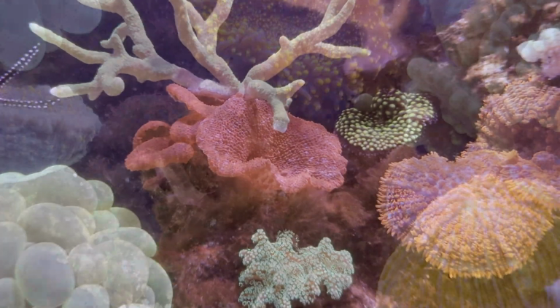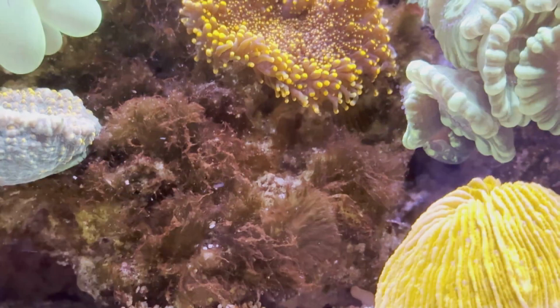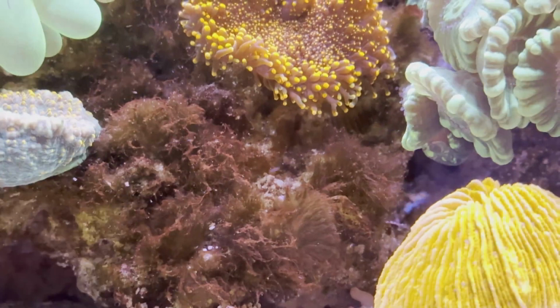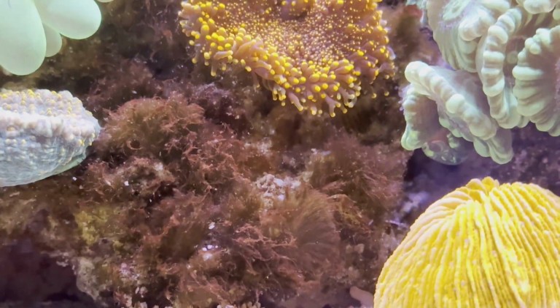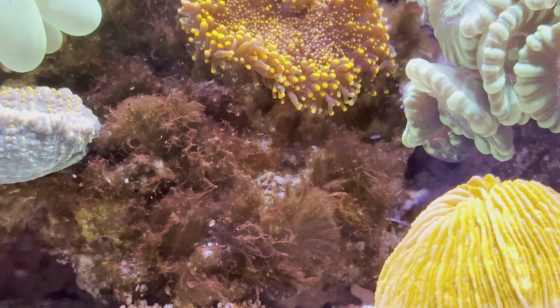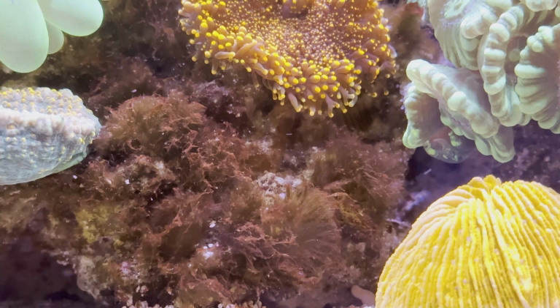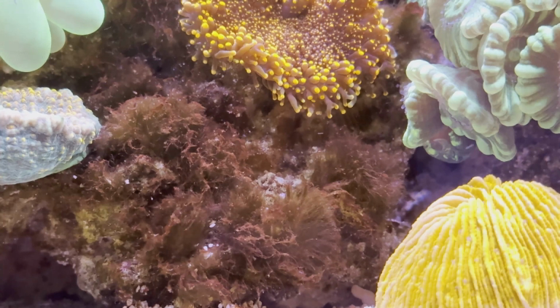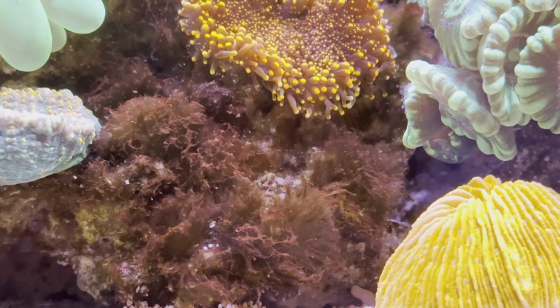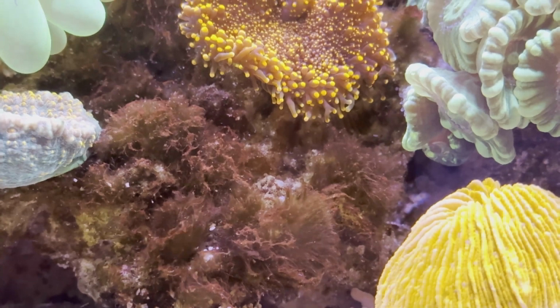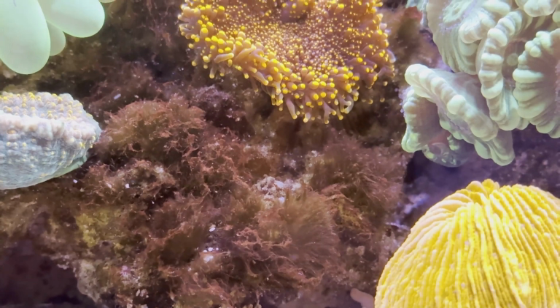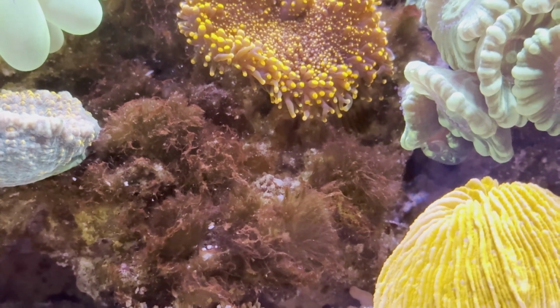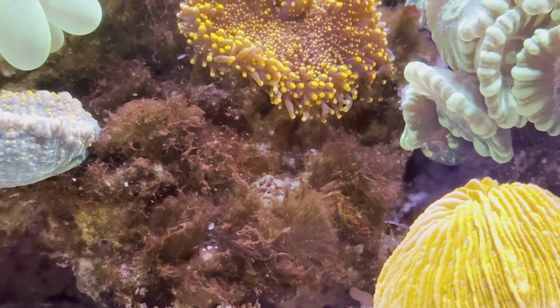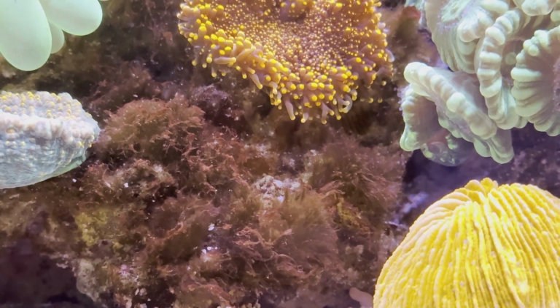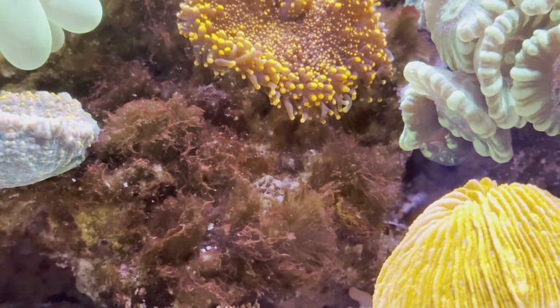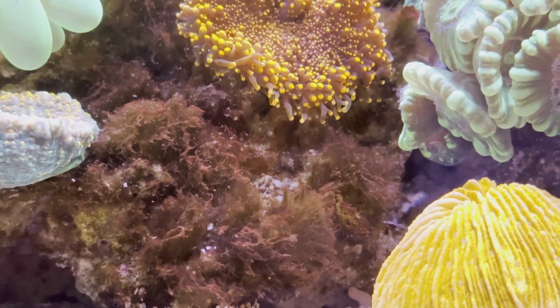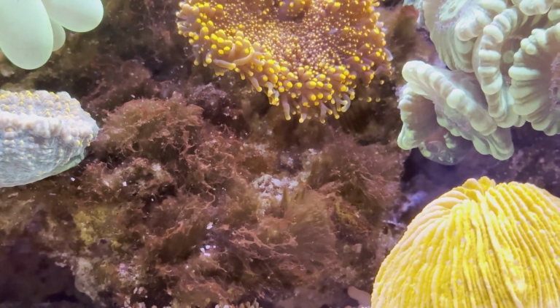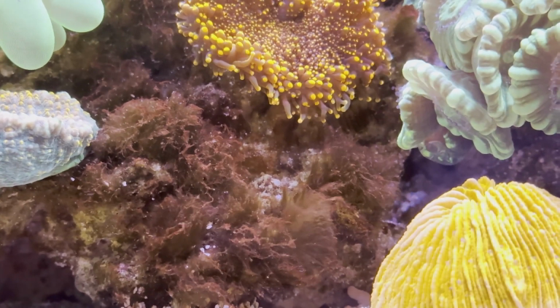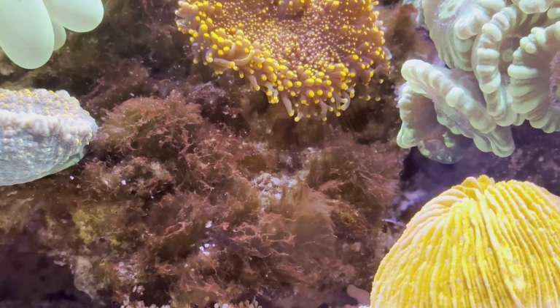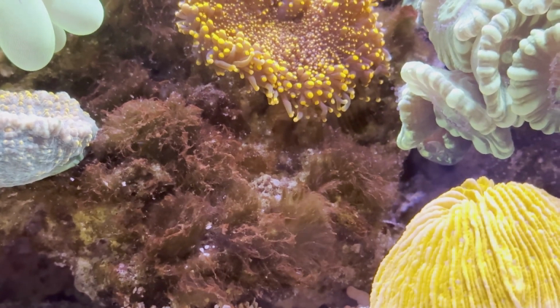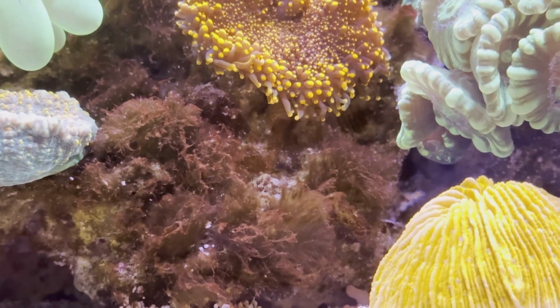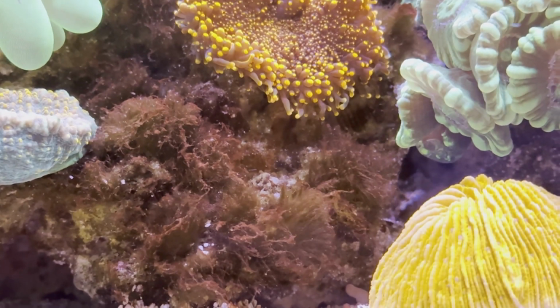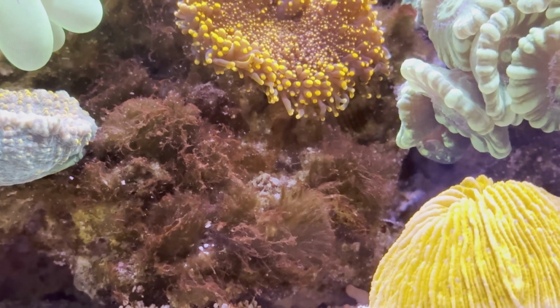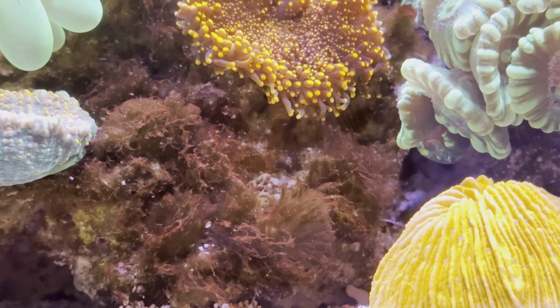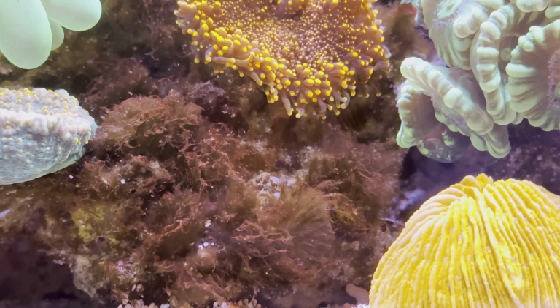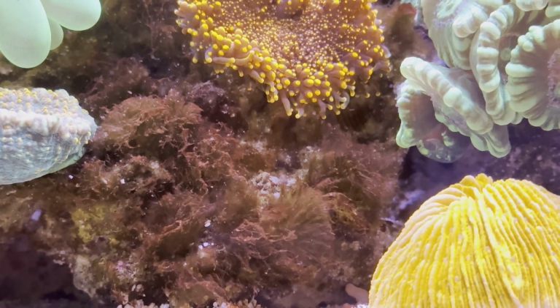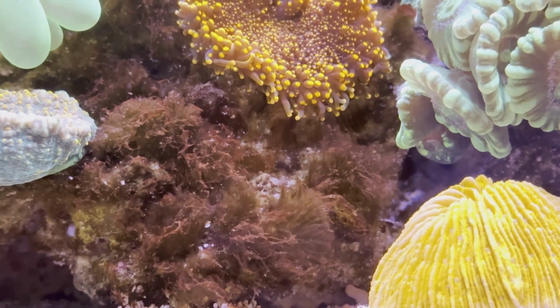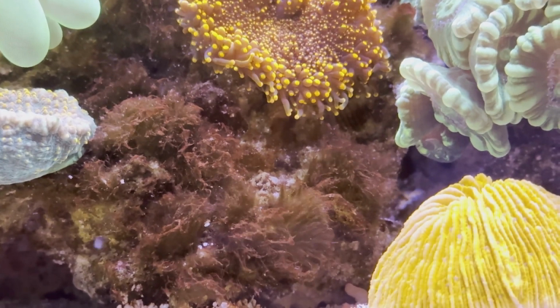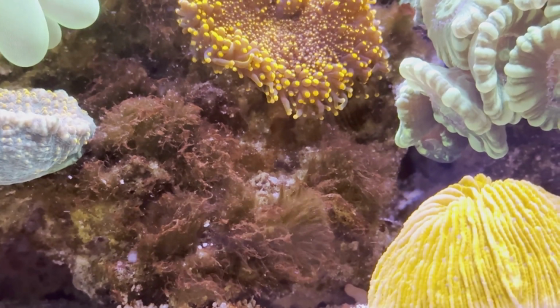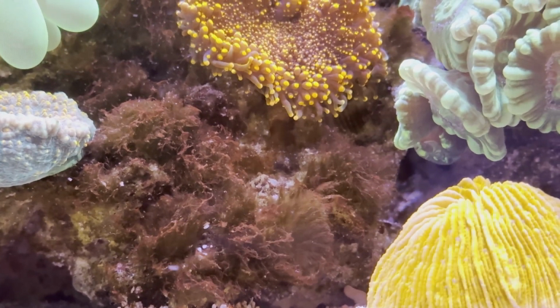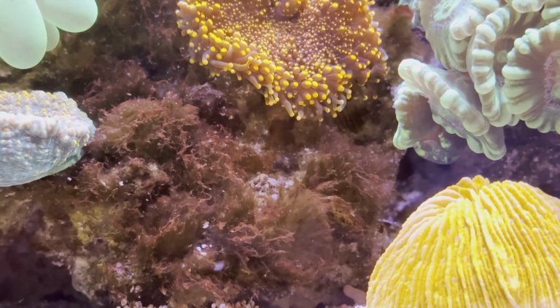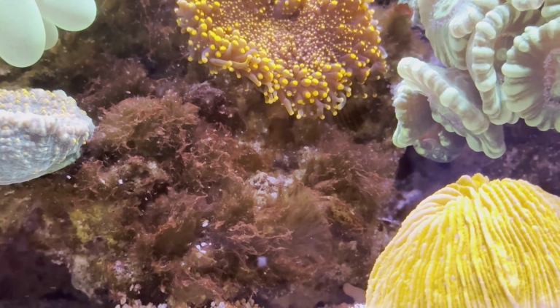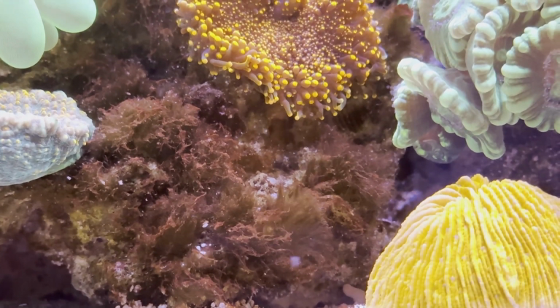The green hair algae were growing everywhere, making it hard for corals to grow.